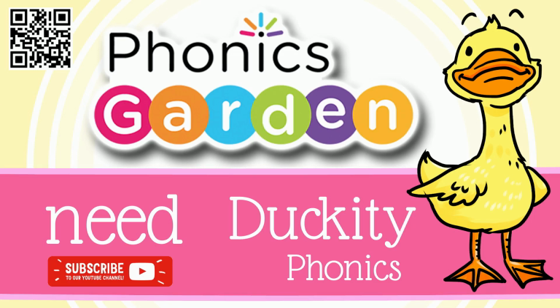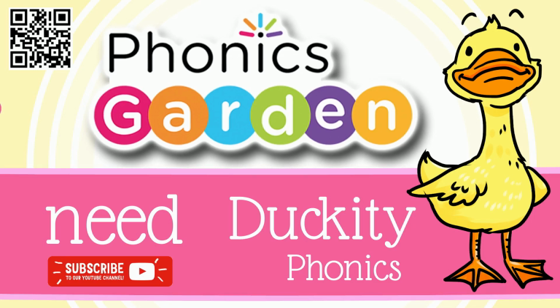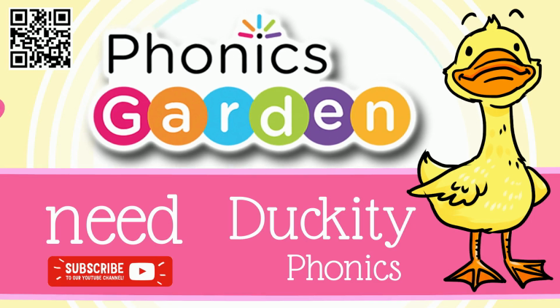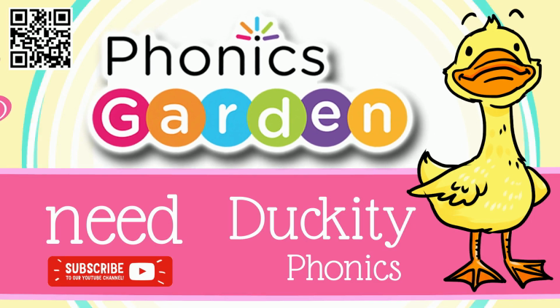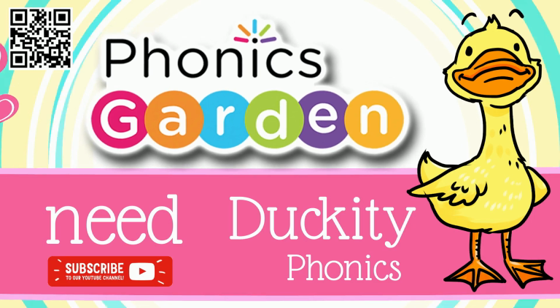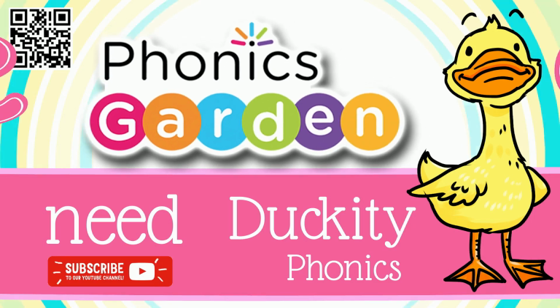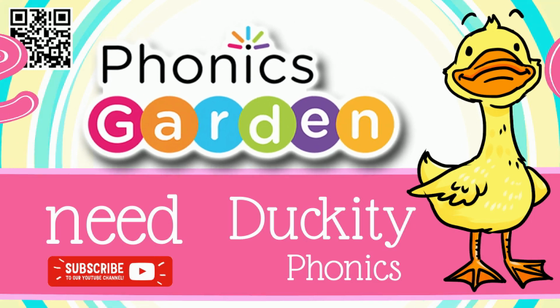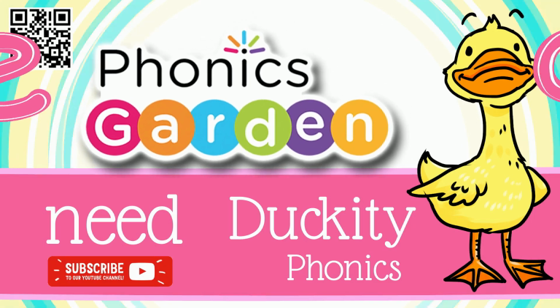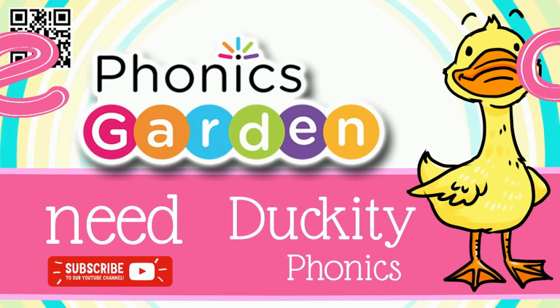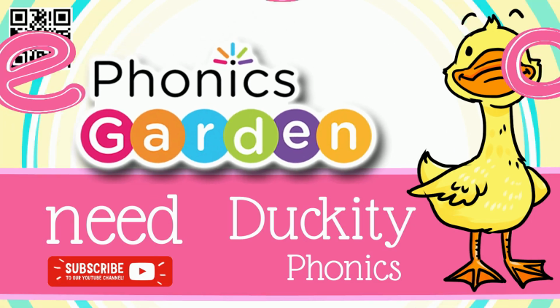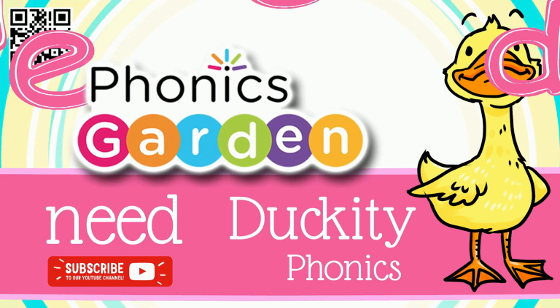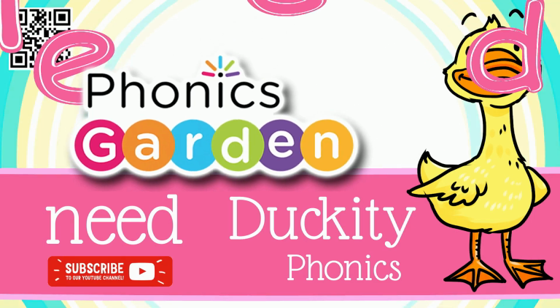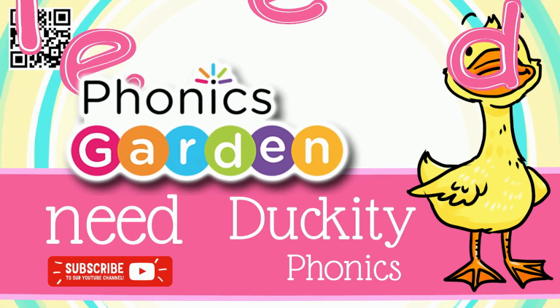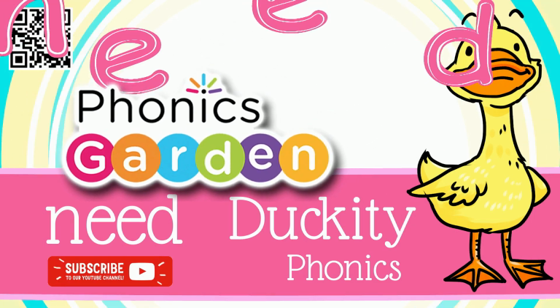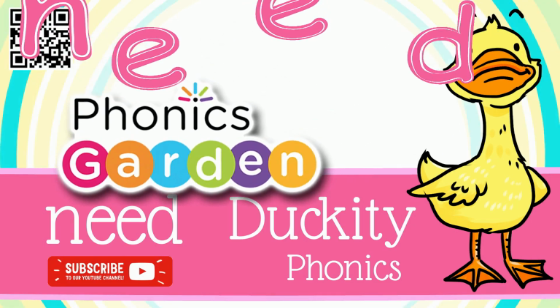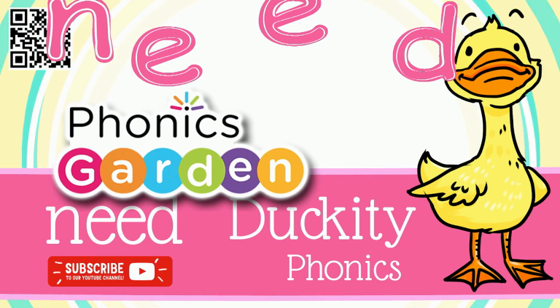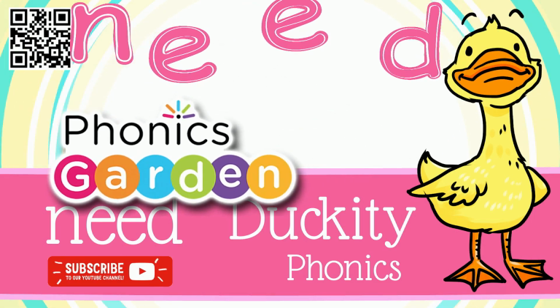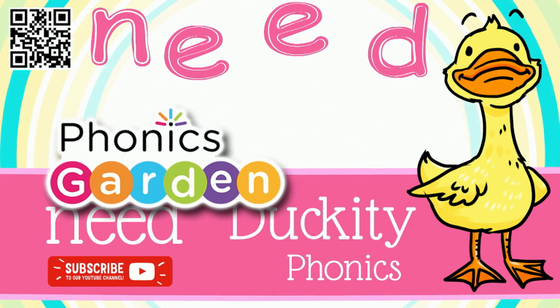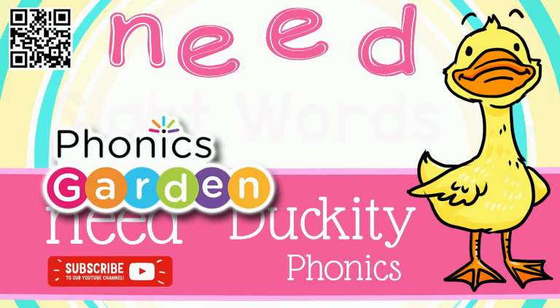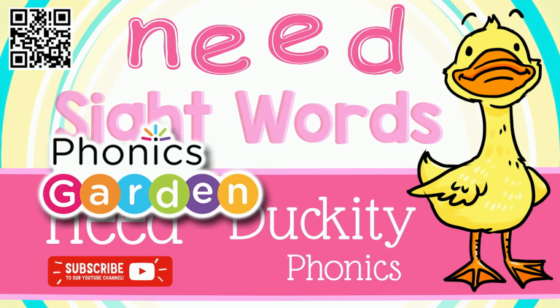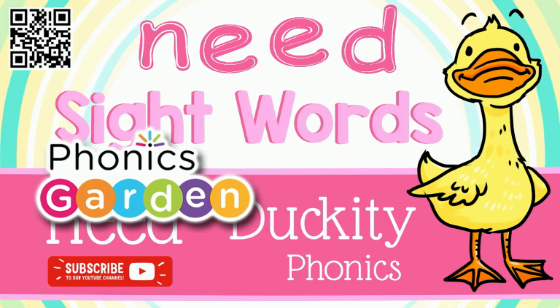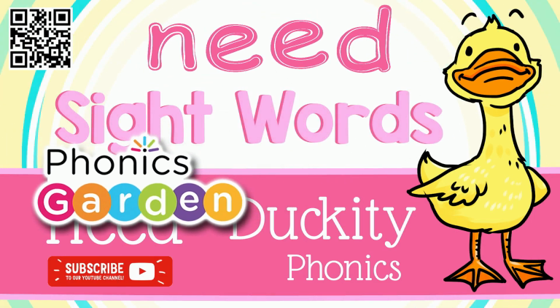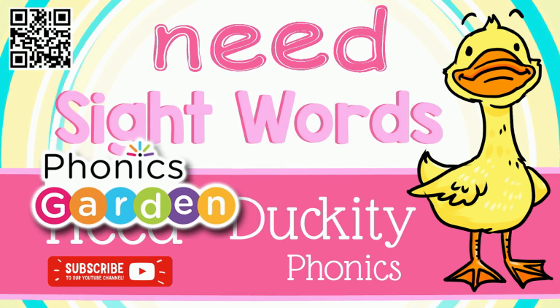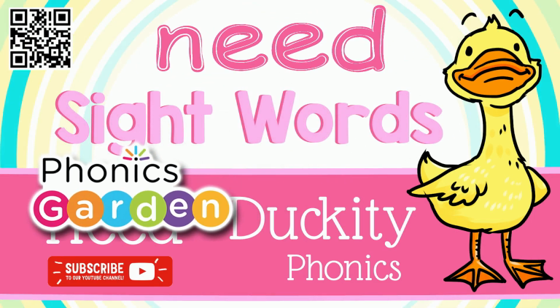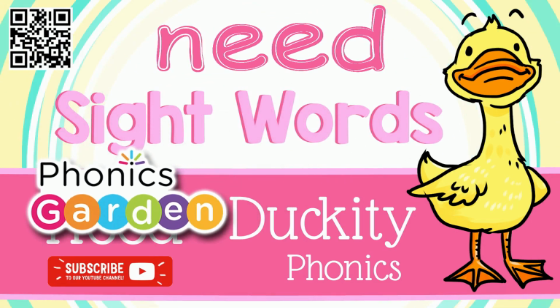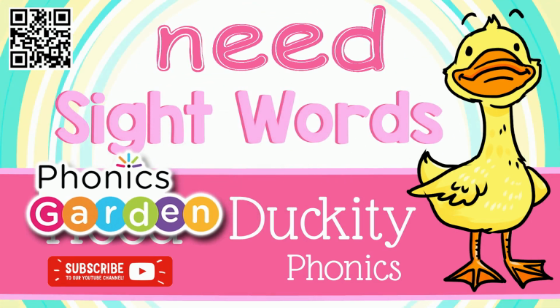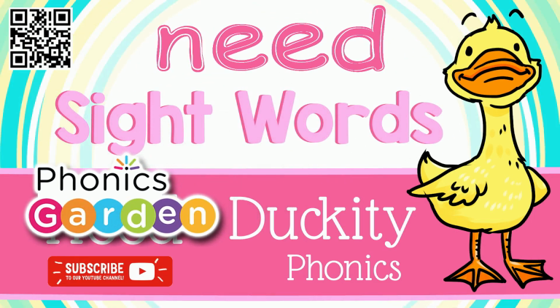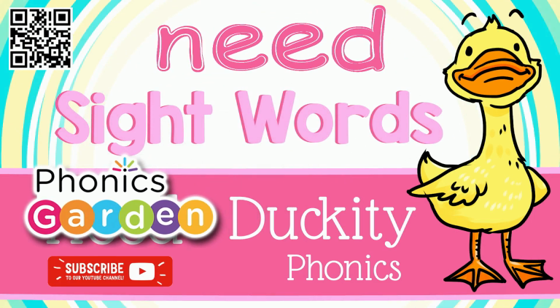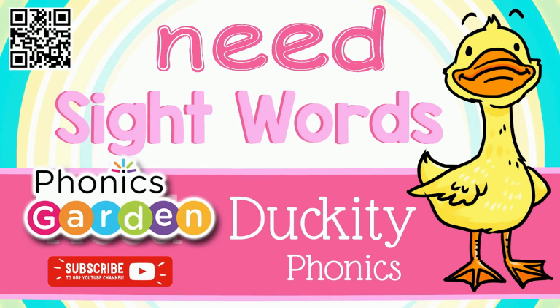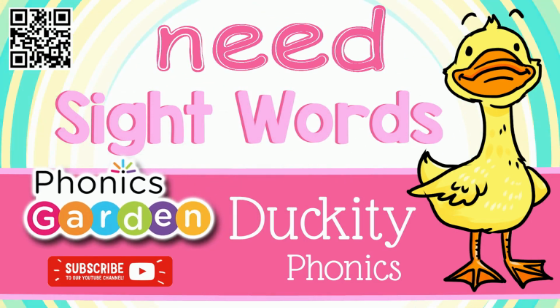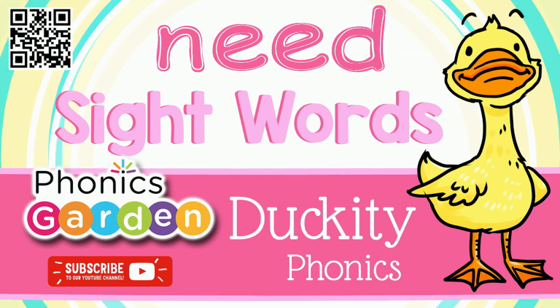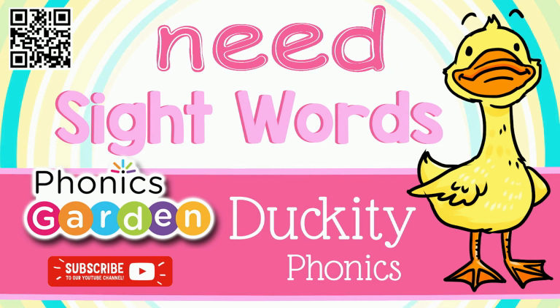Hello, kids! Let's read and learn about sight words.